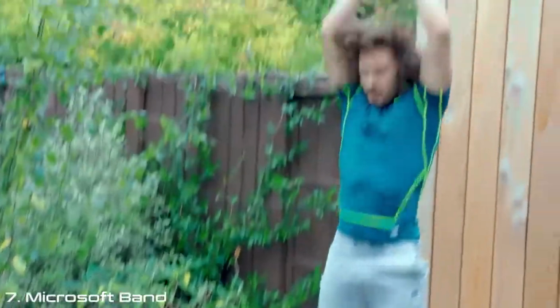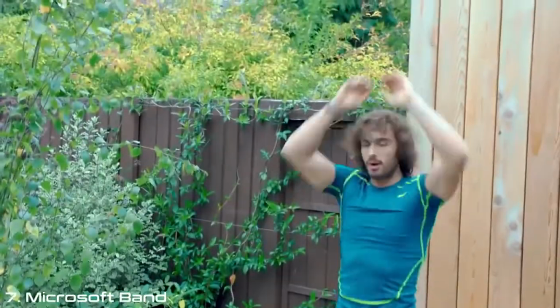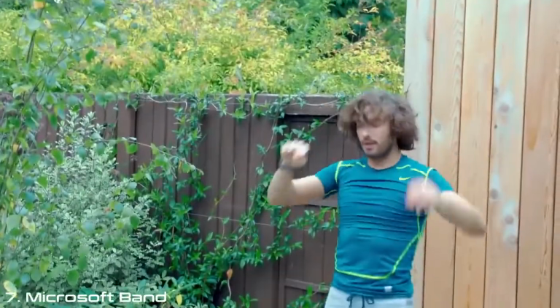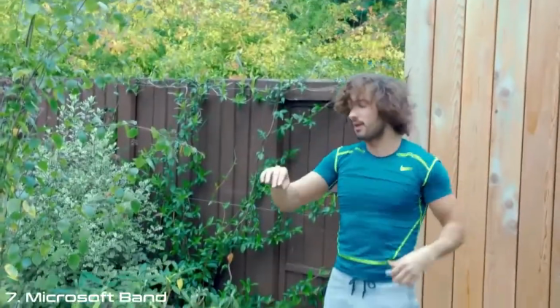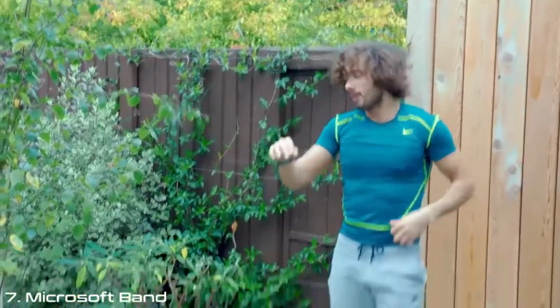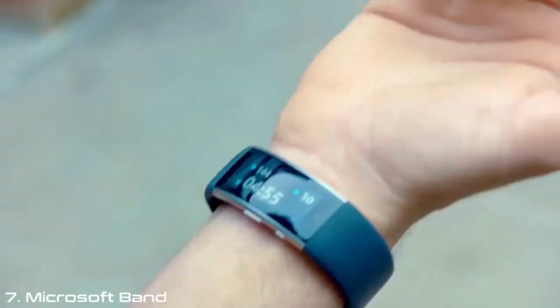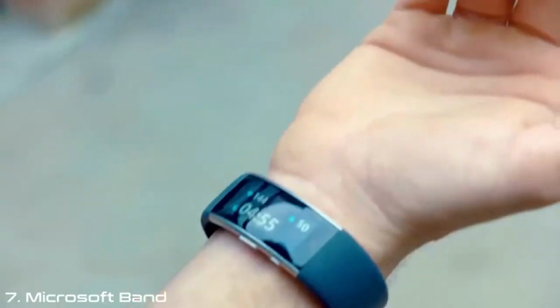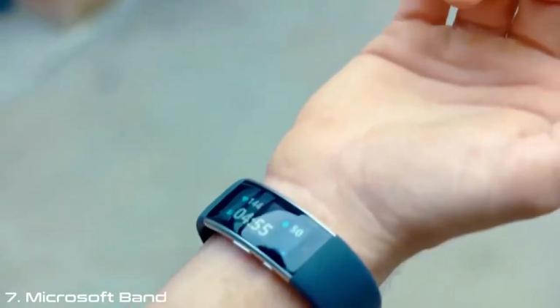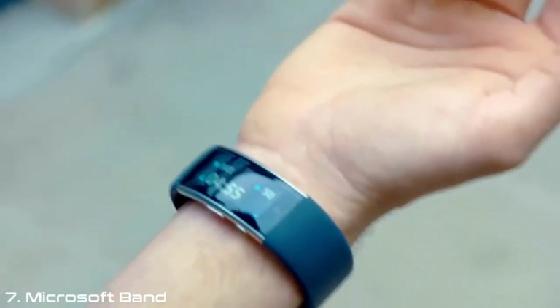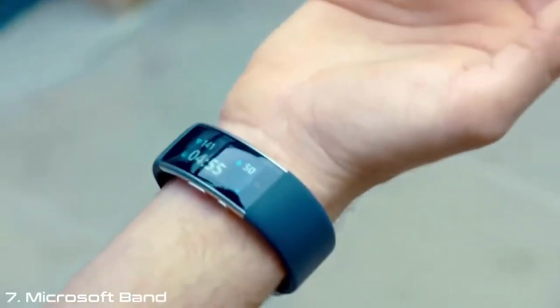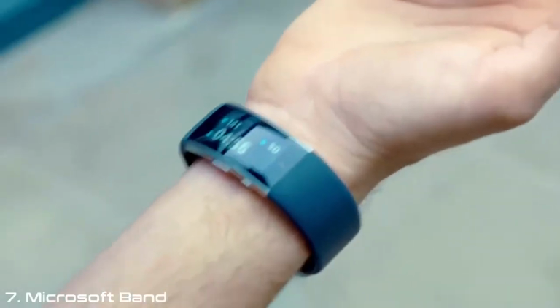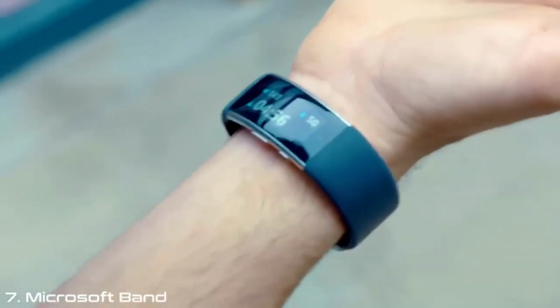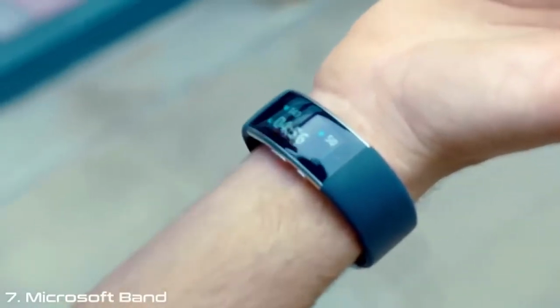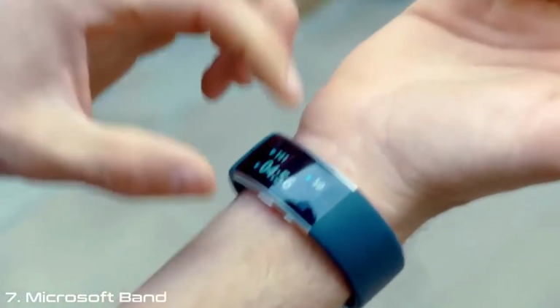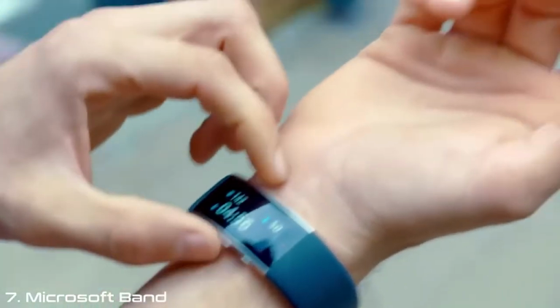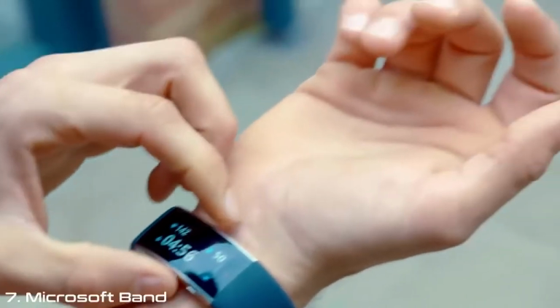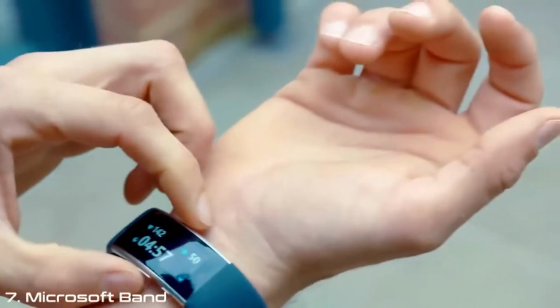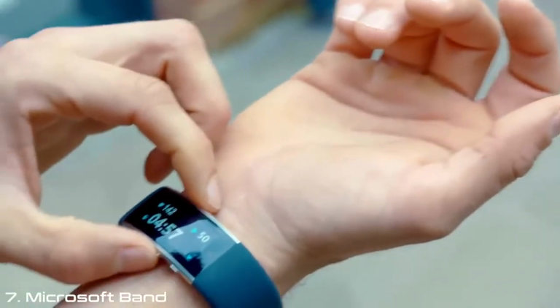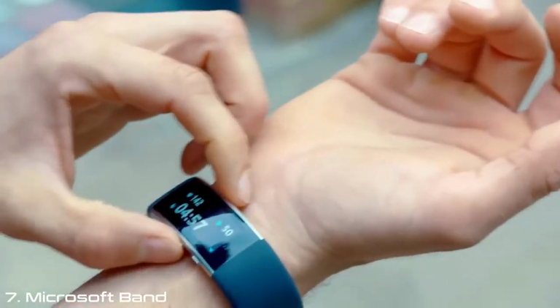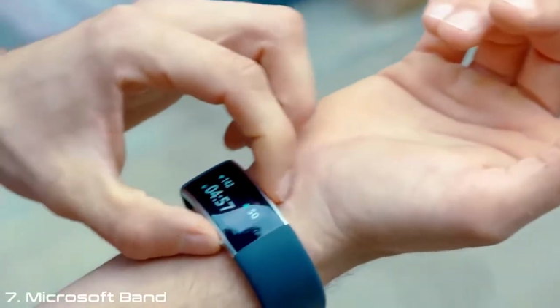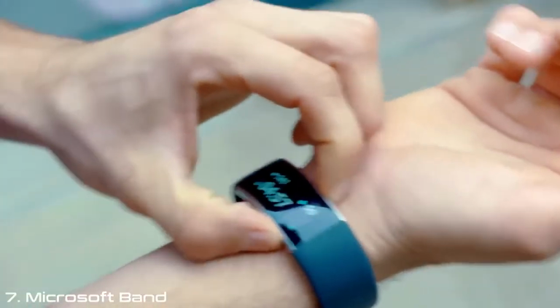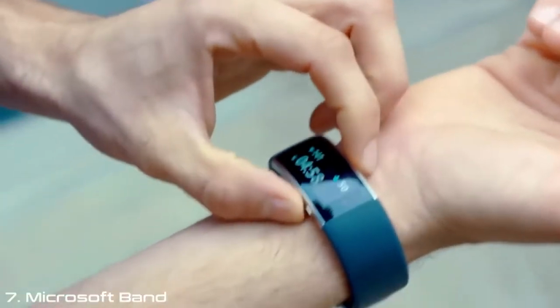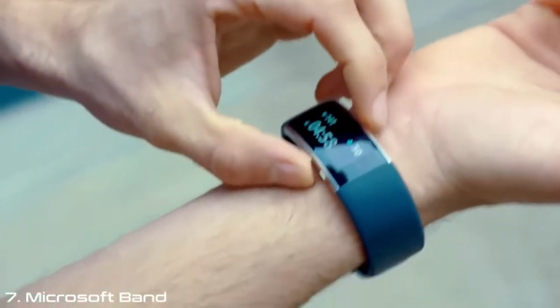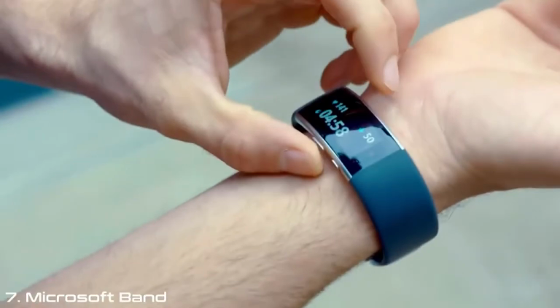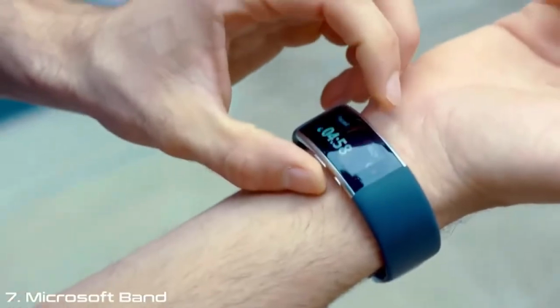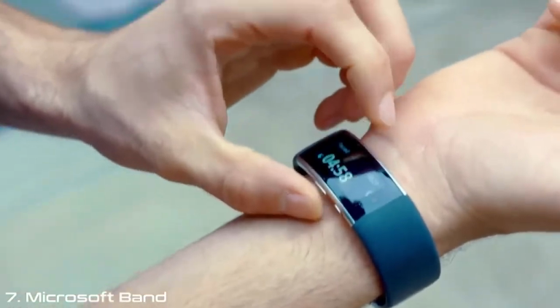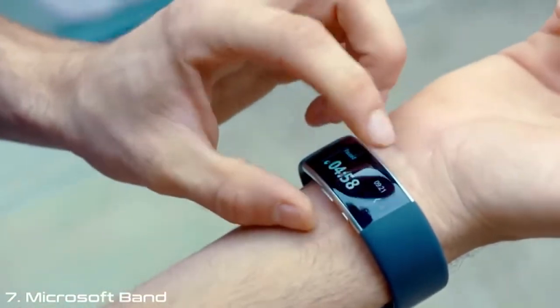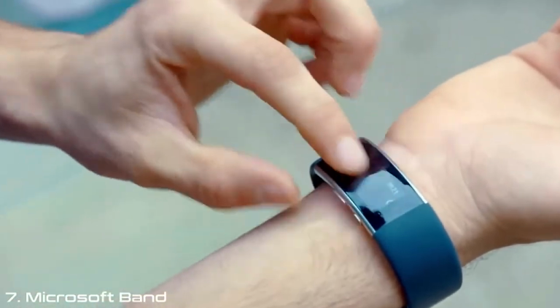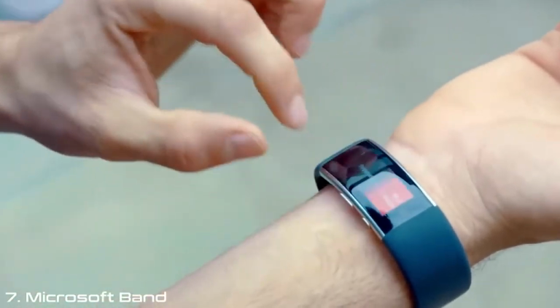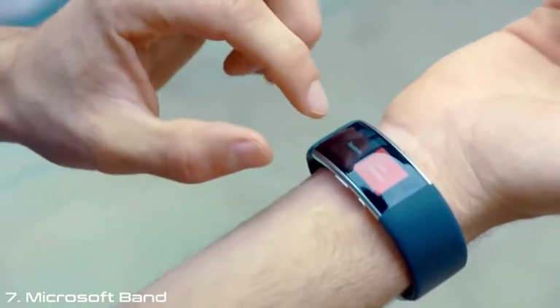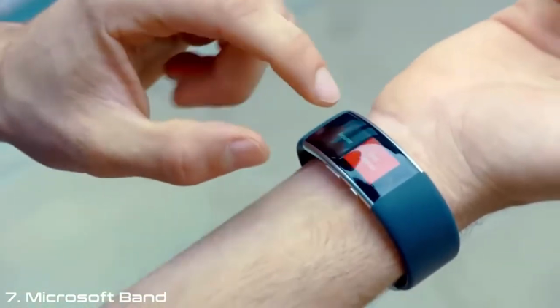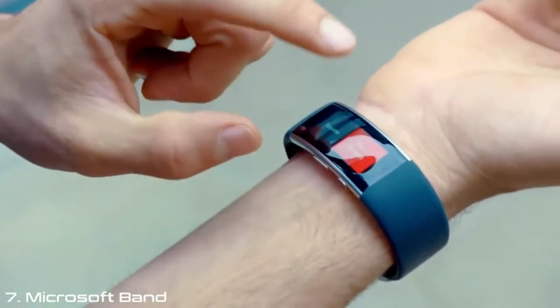My heart rate's on — 145 beats per minute. I'm happy with that.